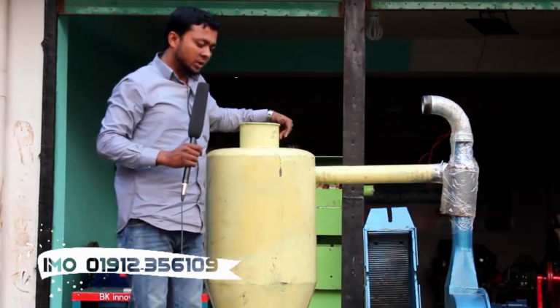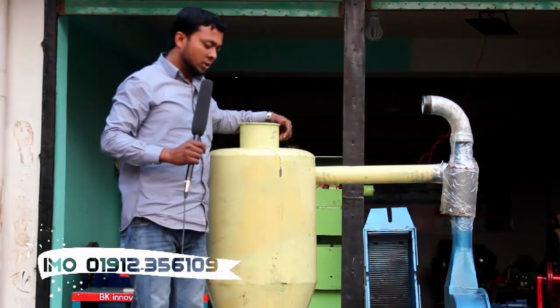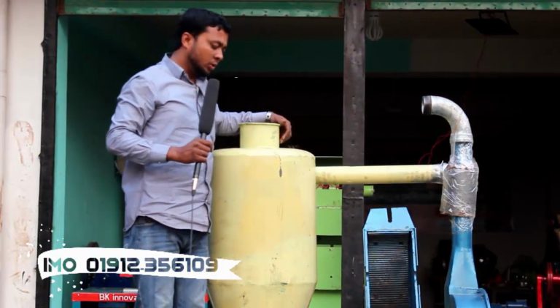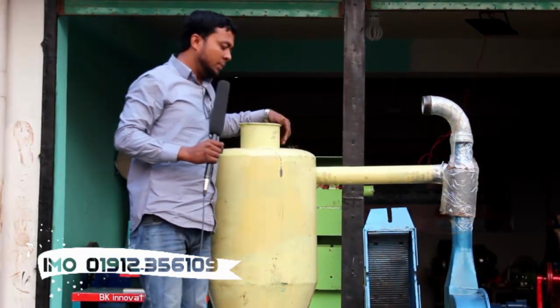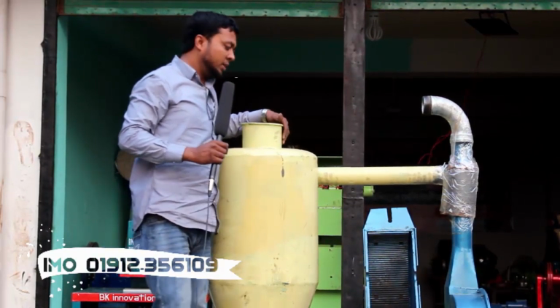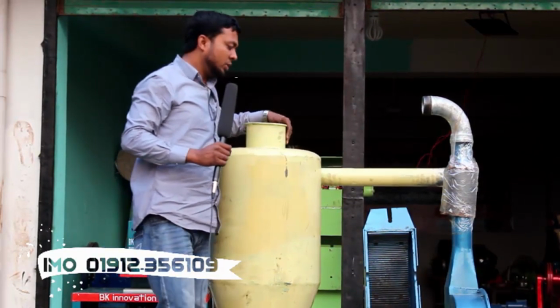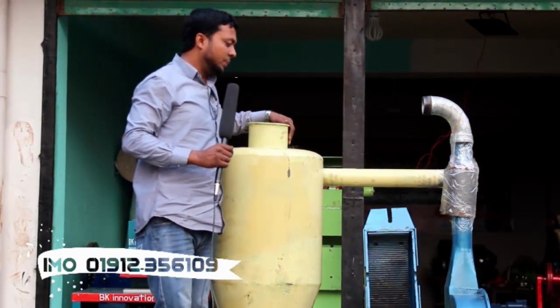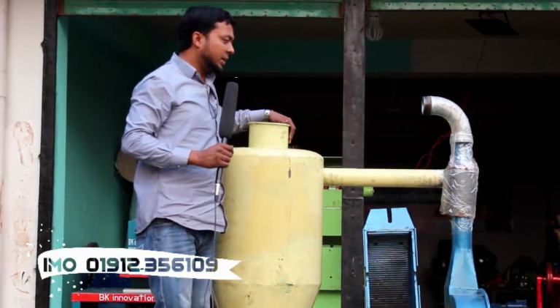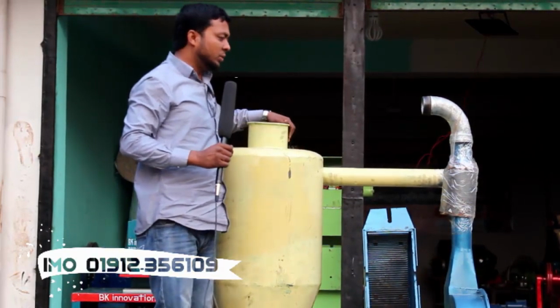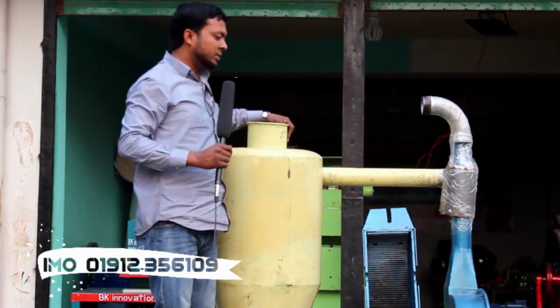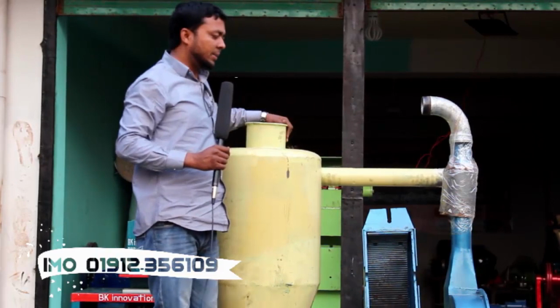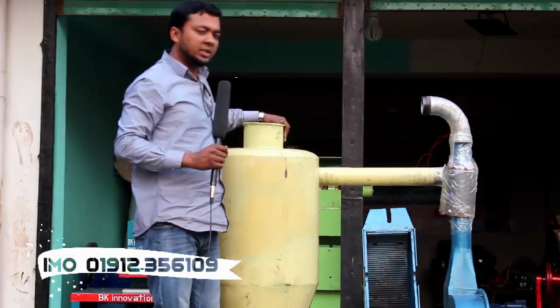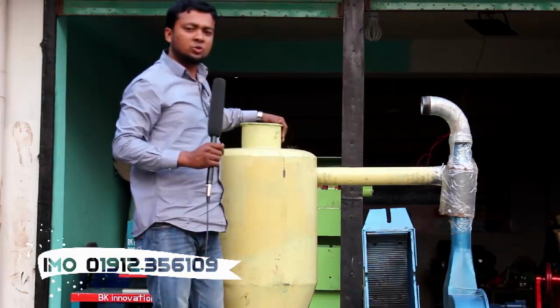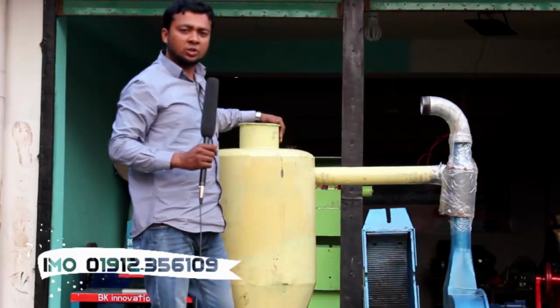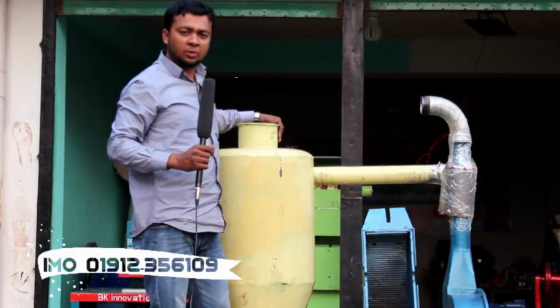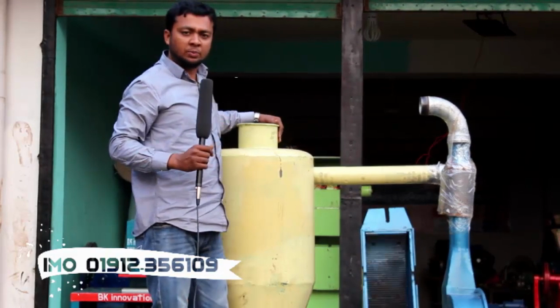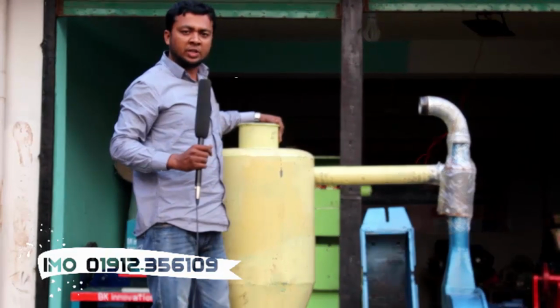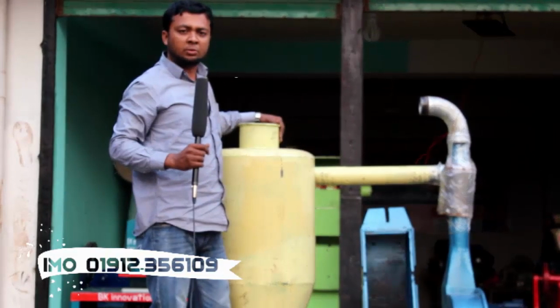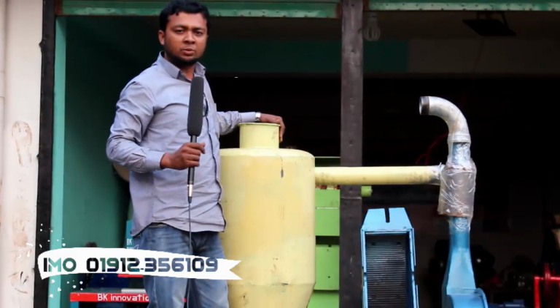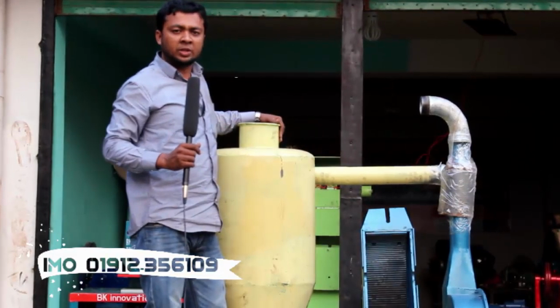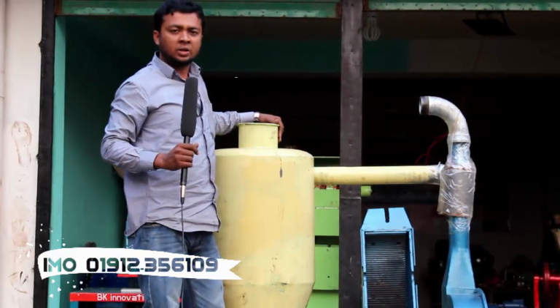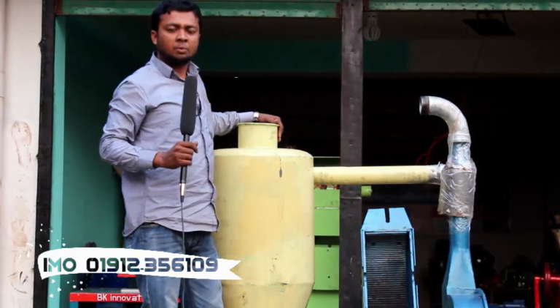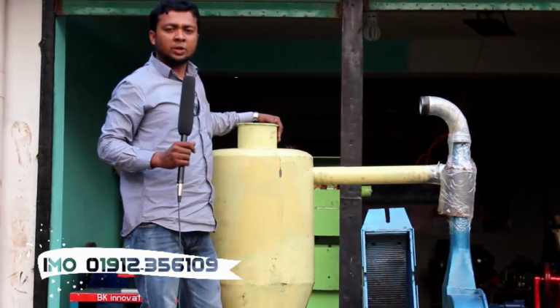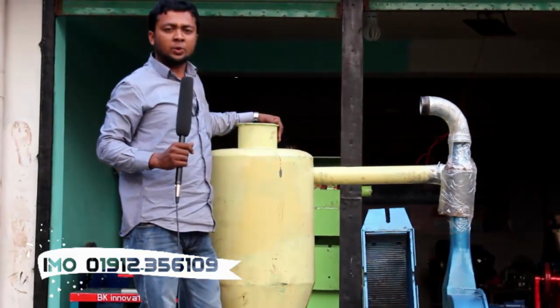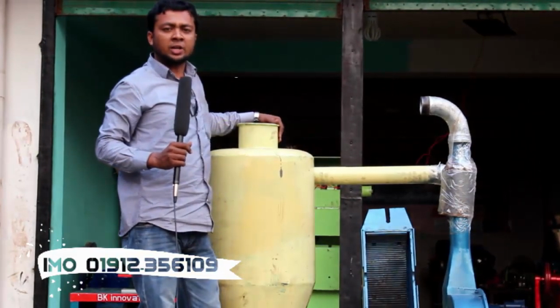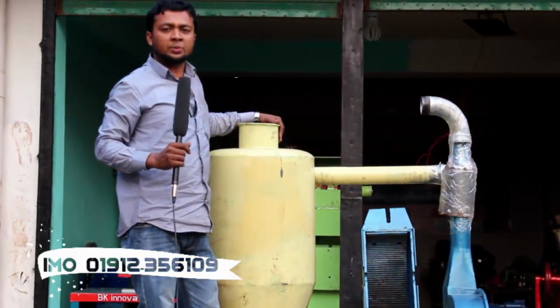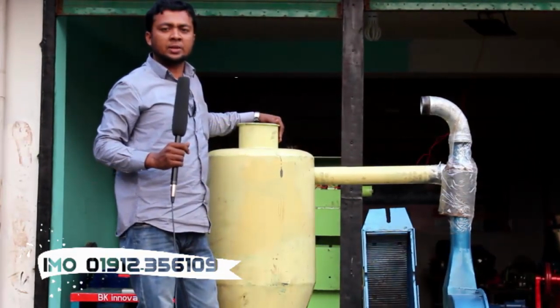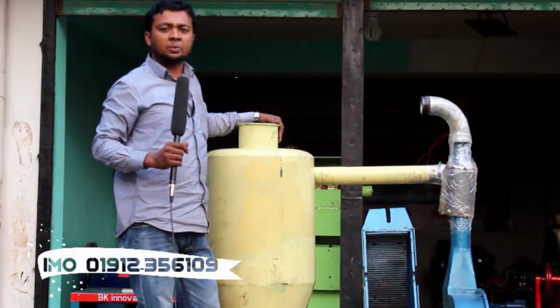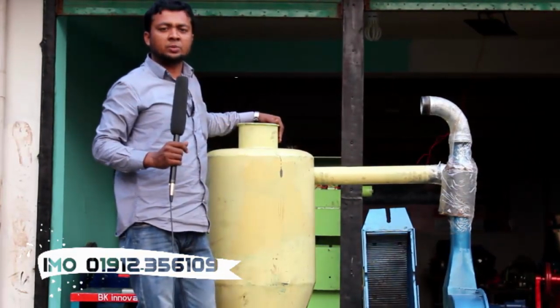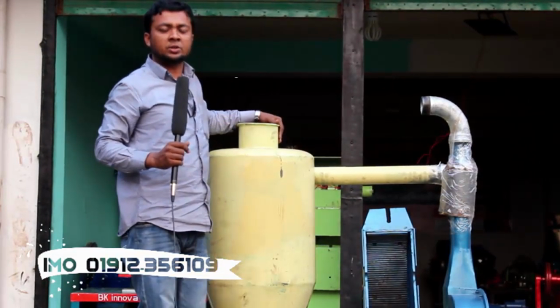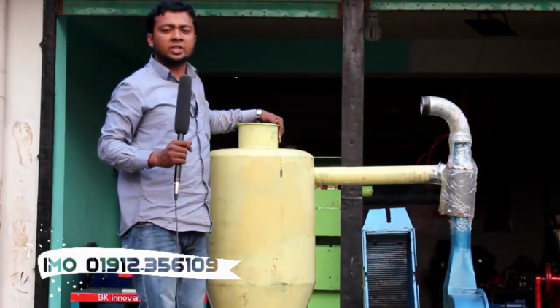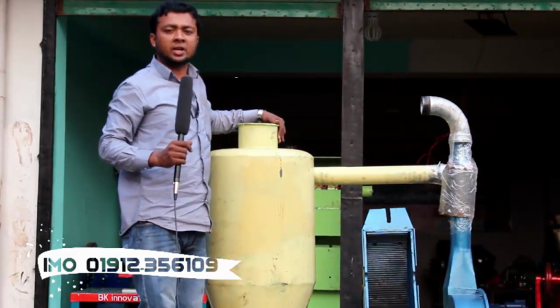These machines are fully active. We are all working on BK Vision BD, Mahashpur-Pod, Kalishpur-Bazar, Mahishpur-Pod, Jineda.